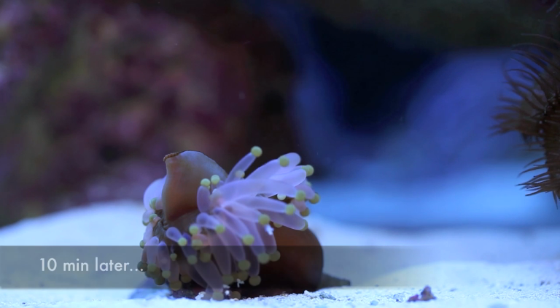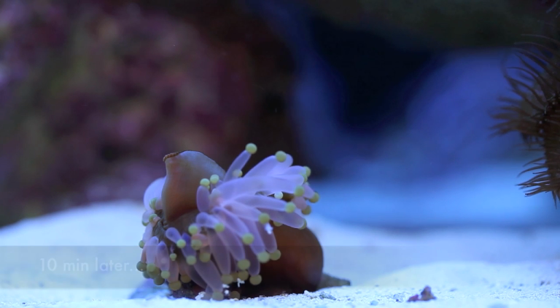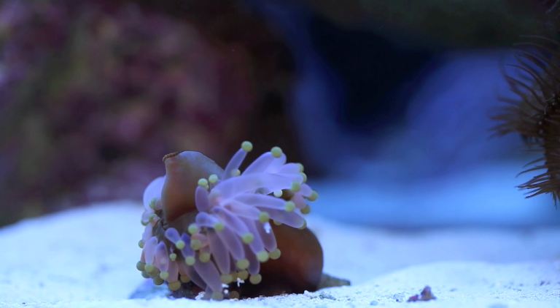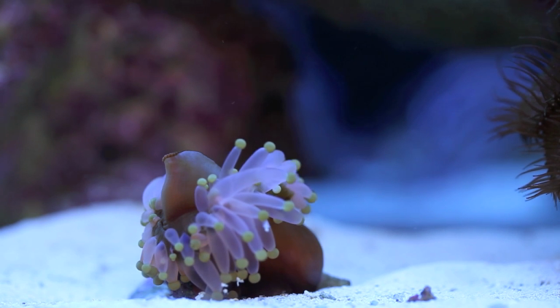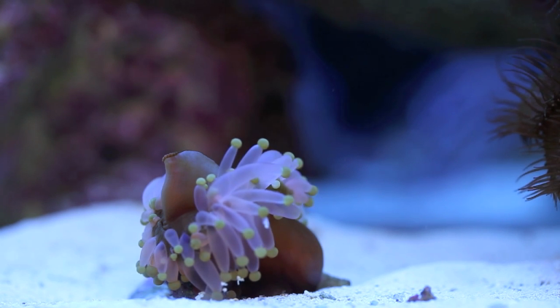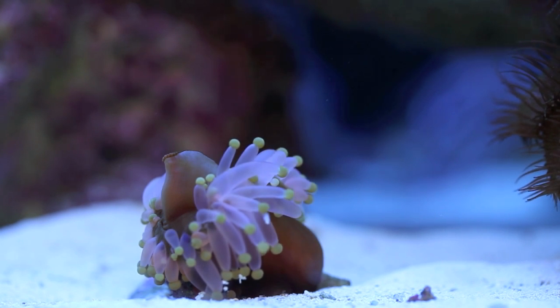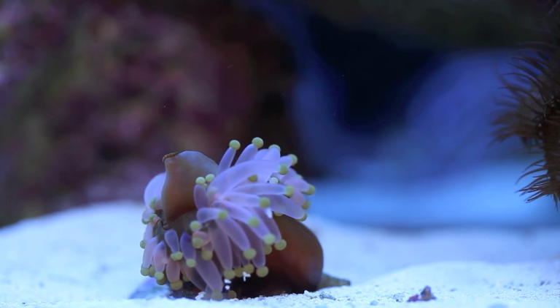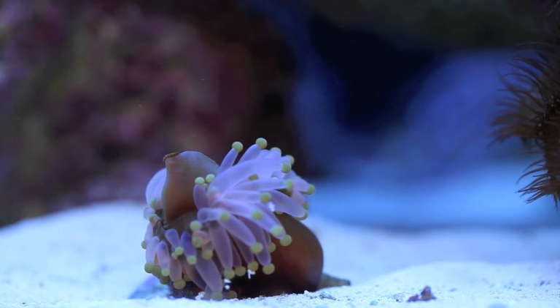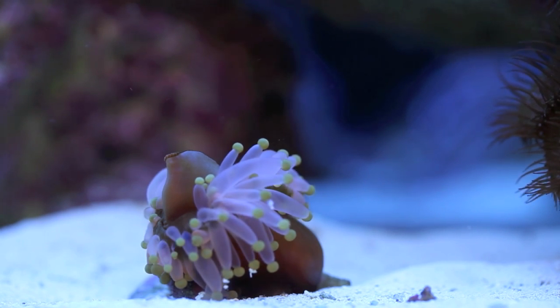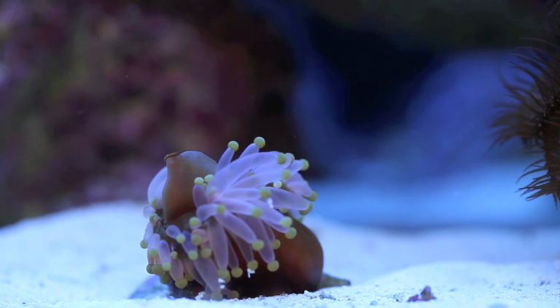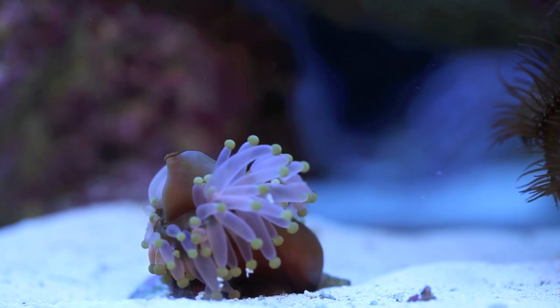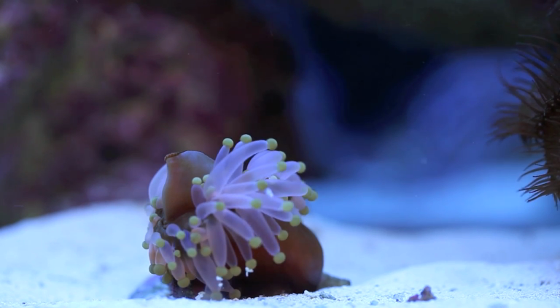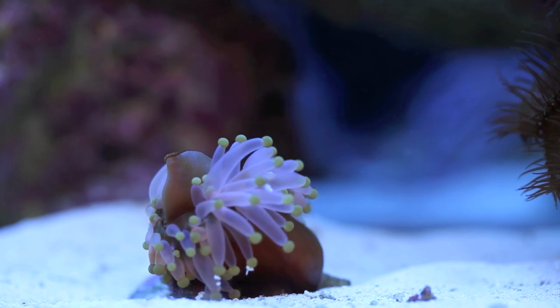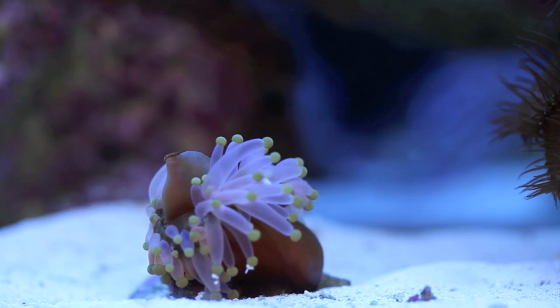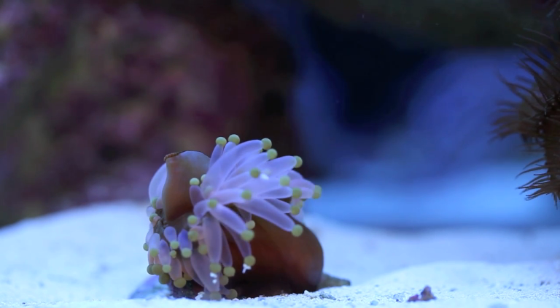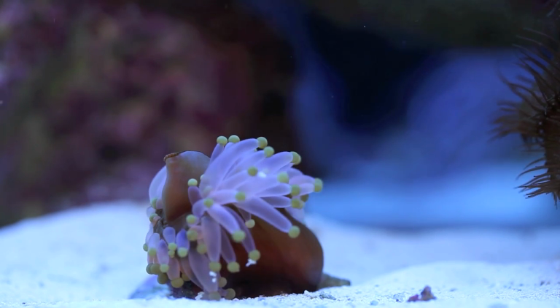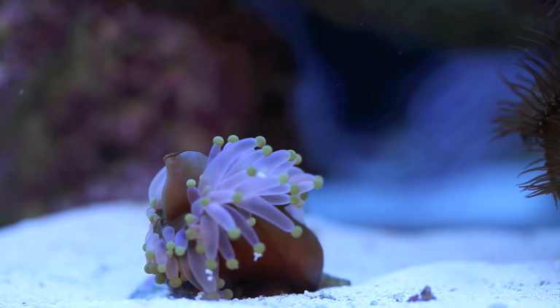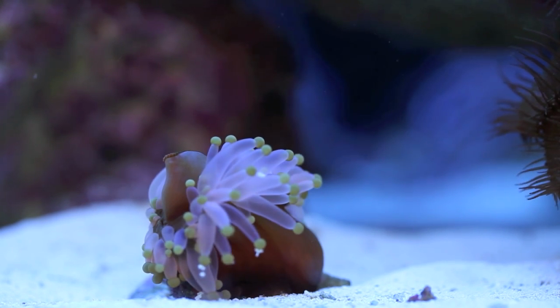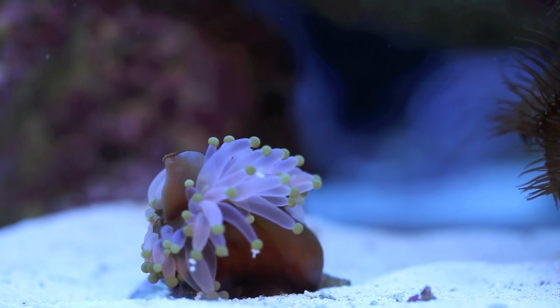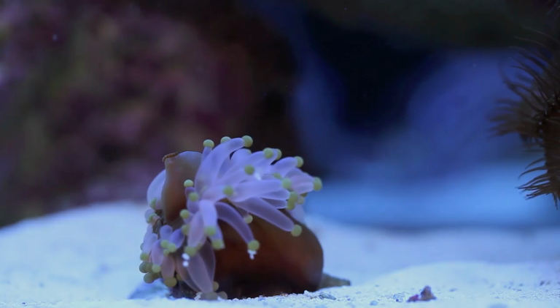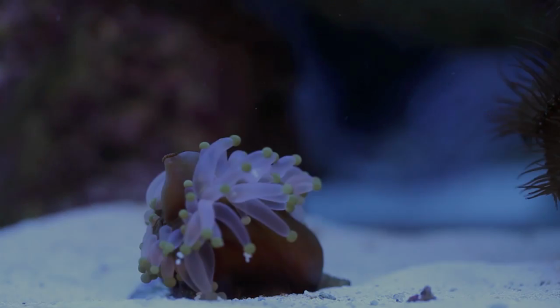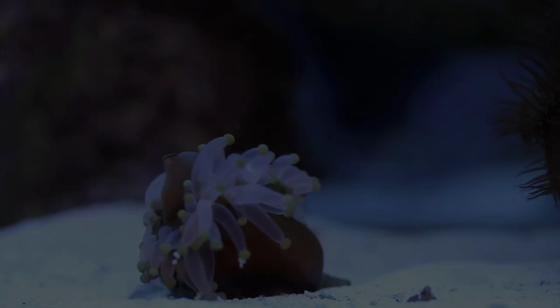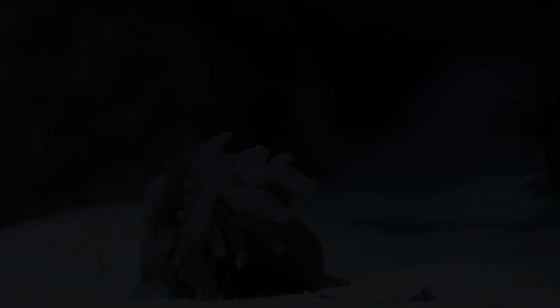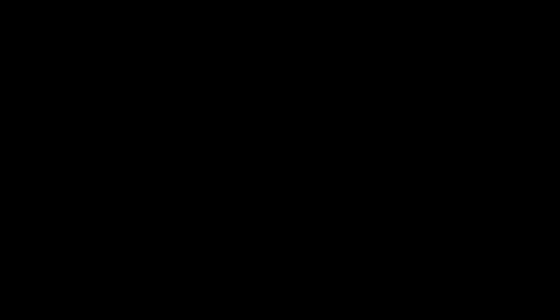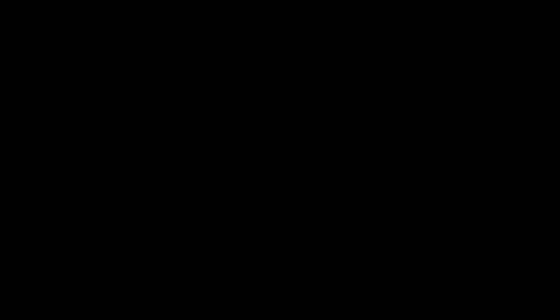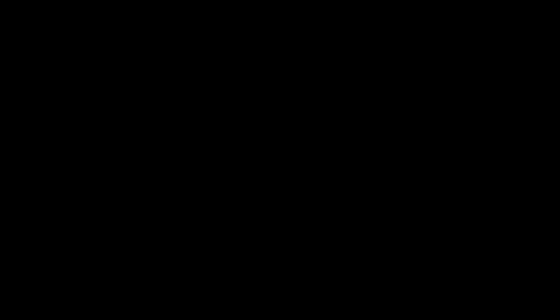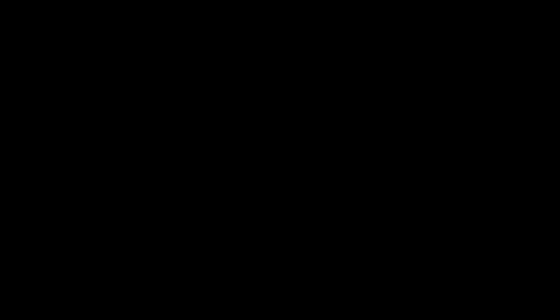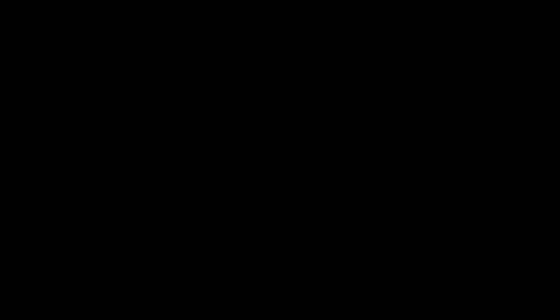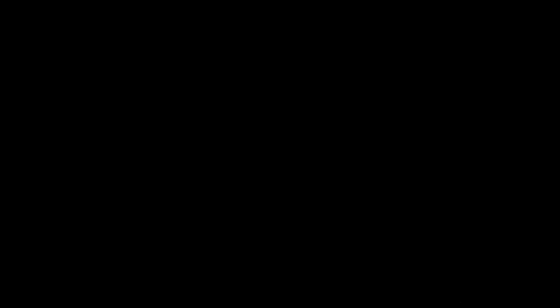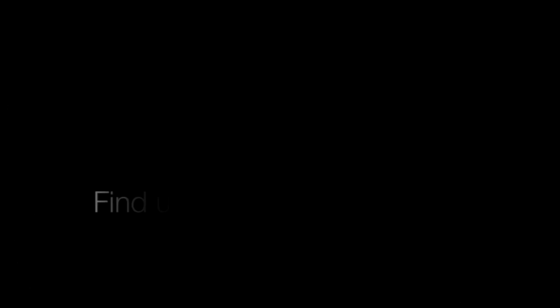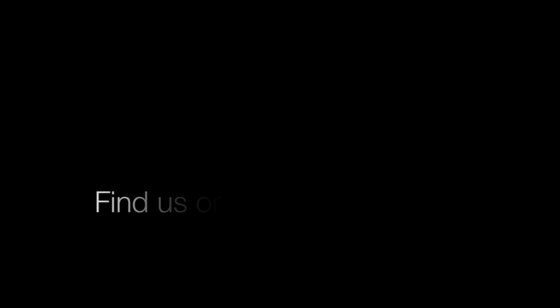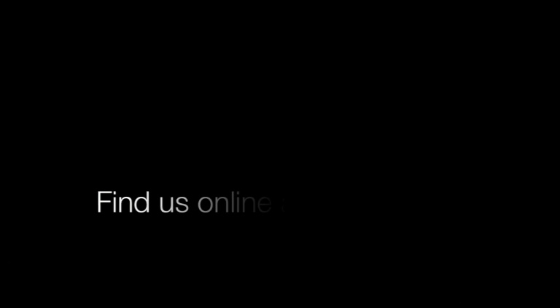Well, that's it. Thanks so much for watching. And remember, don't forget about these corallomorphs — they're really, really interesting.